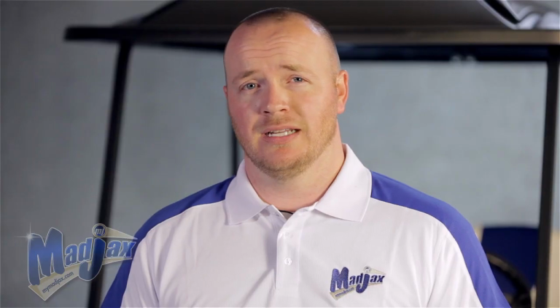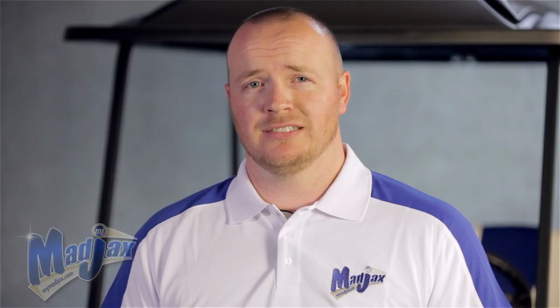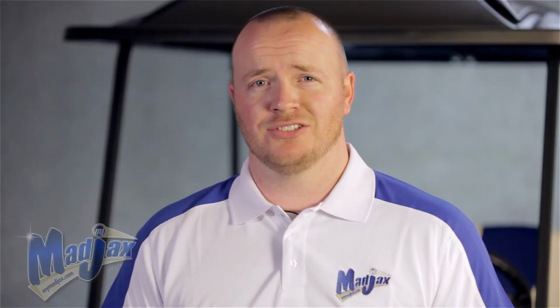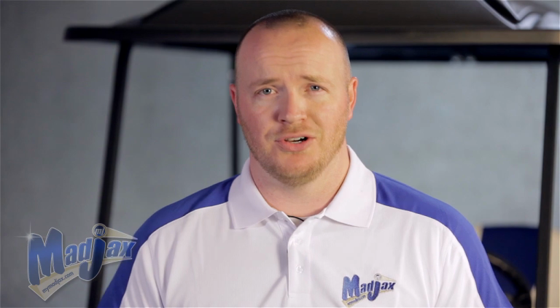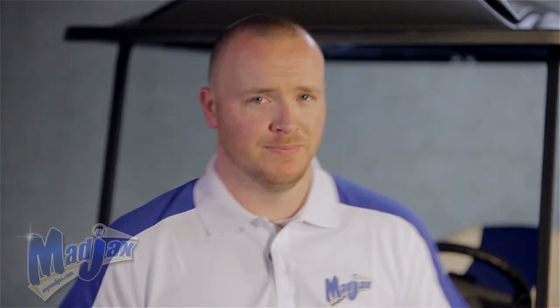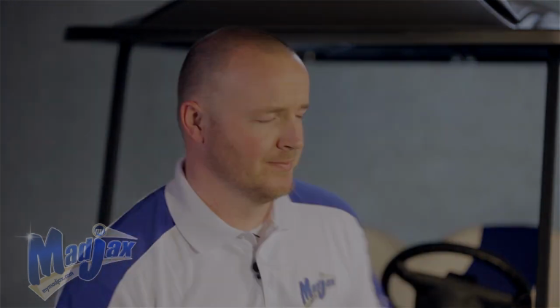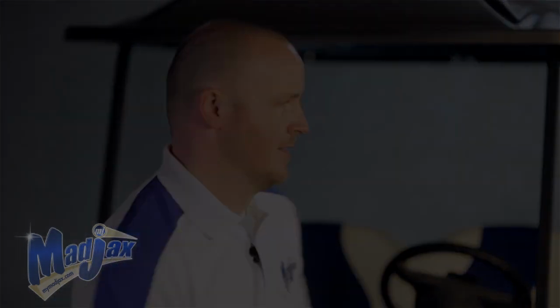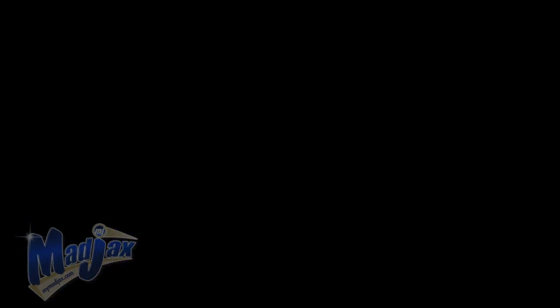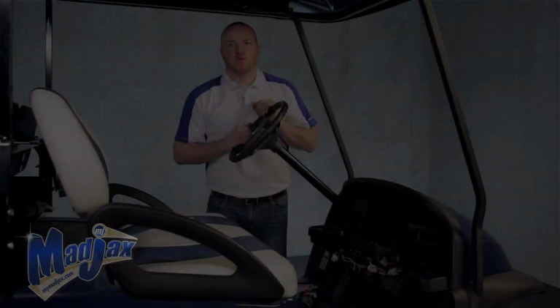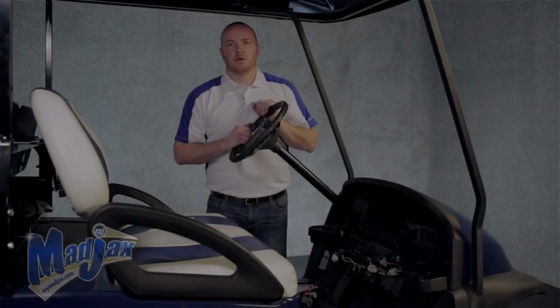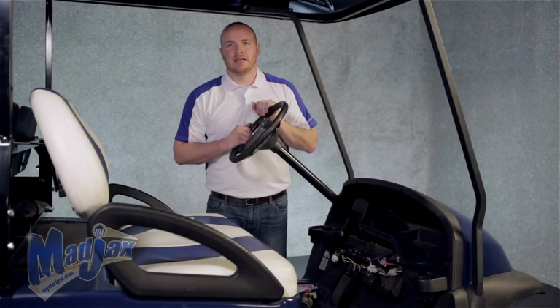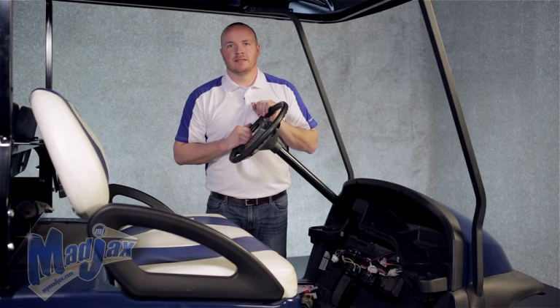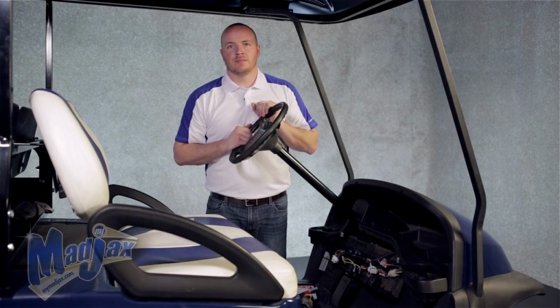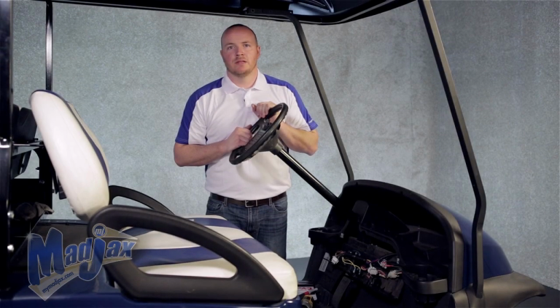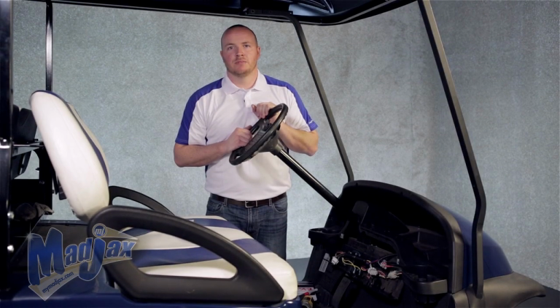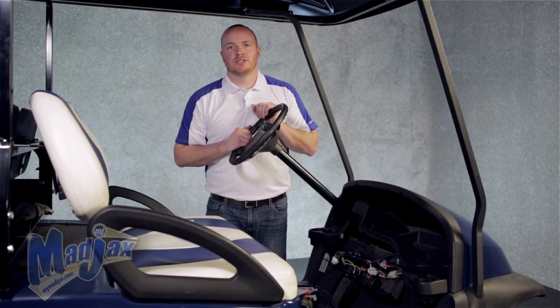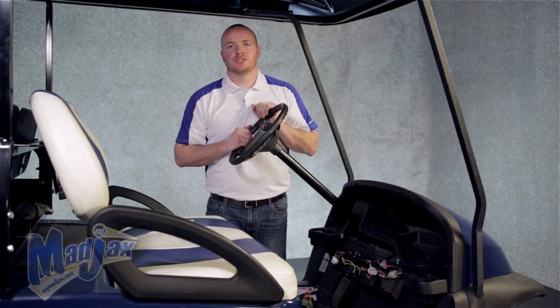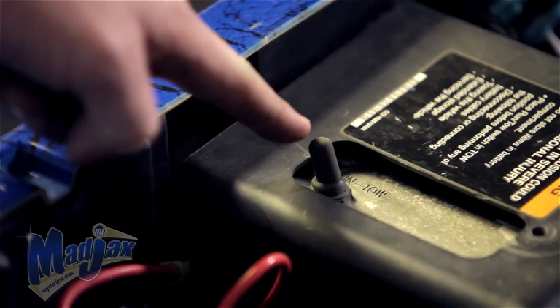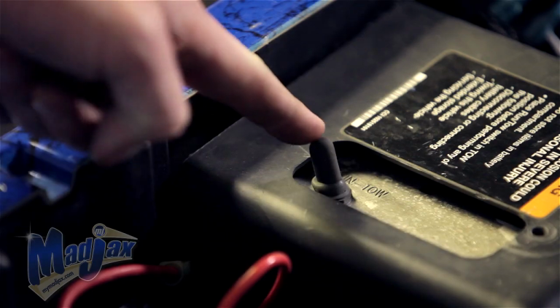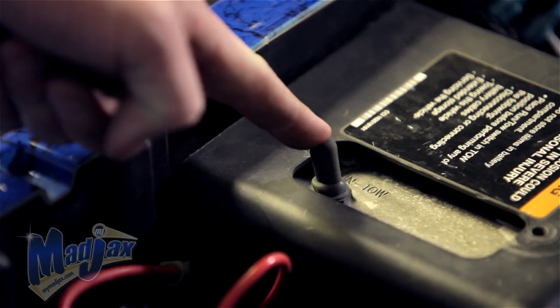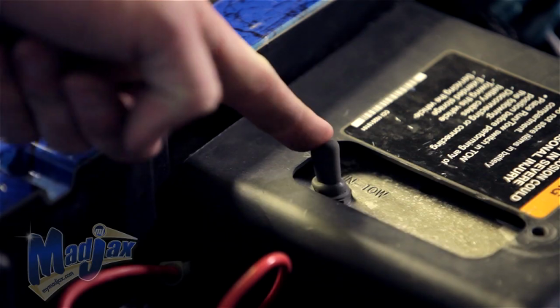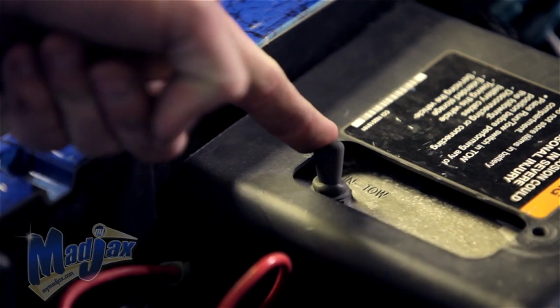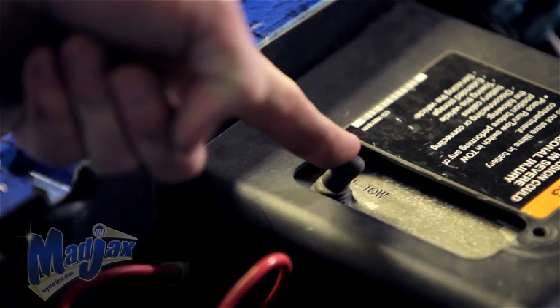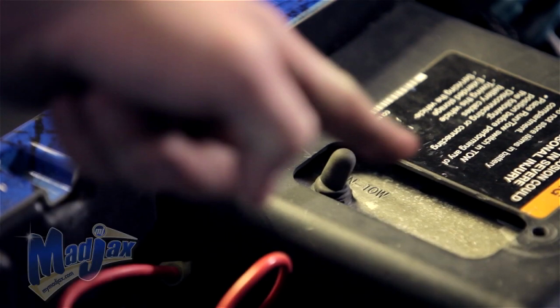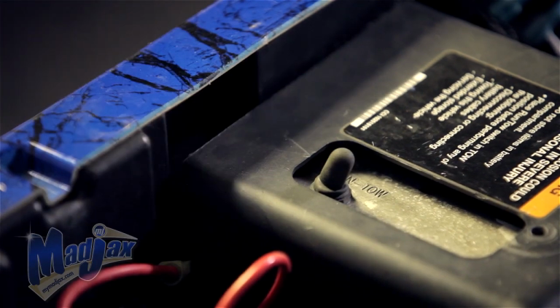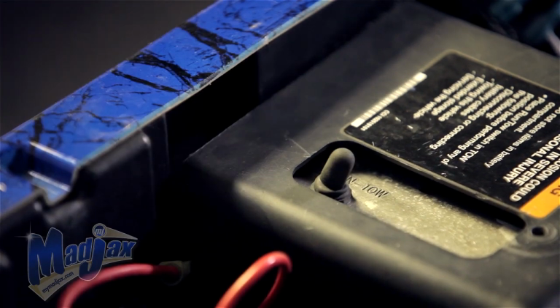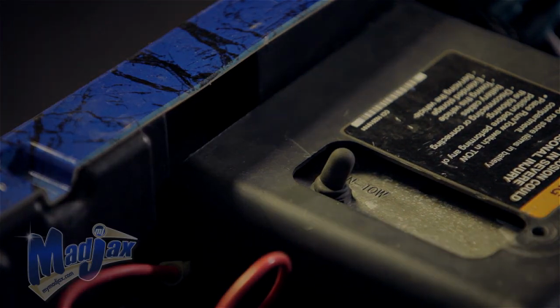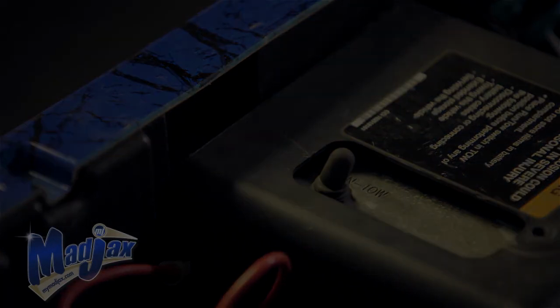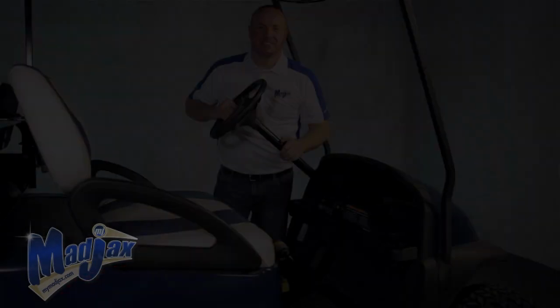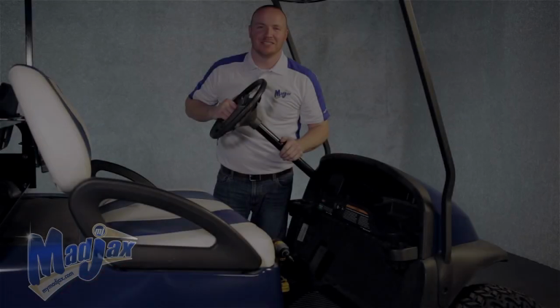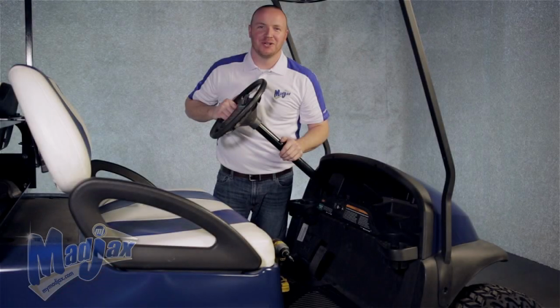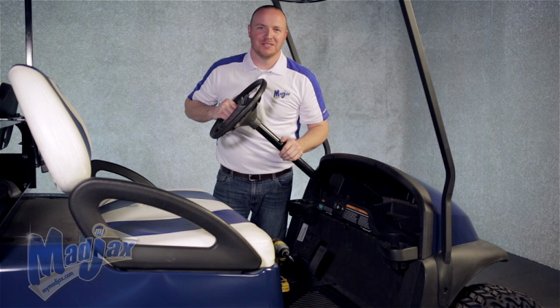Now let's get started. Before we begin, be sure that your cart is switched into tow position. To get started,